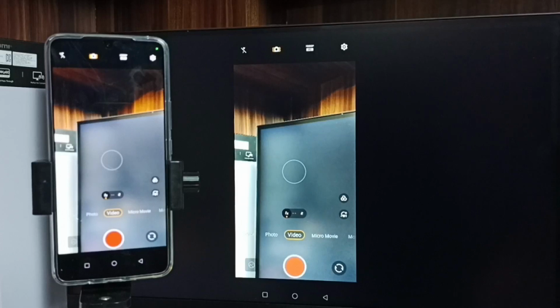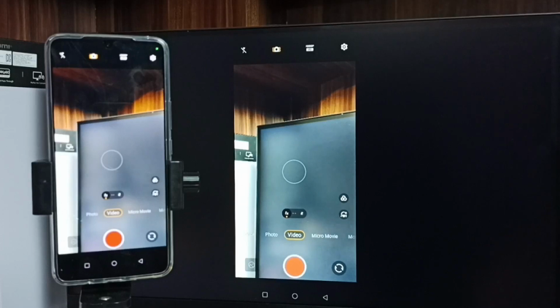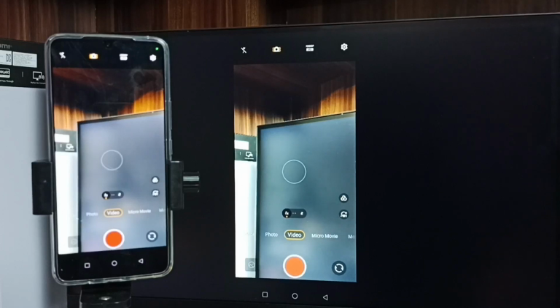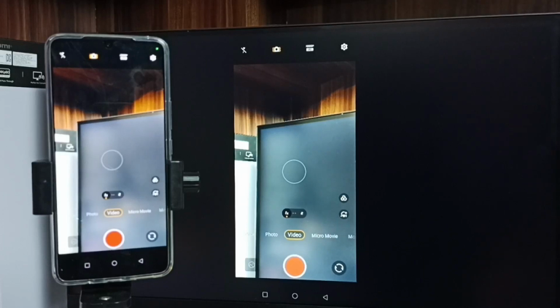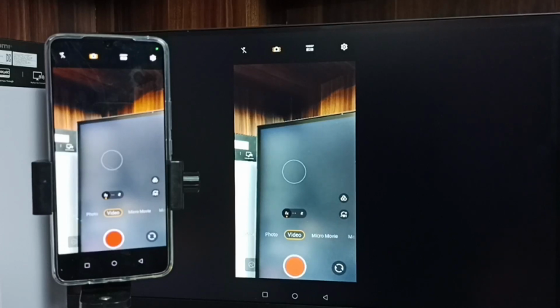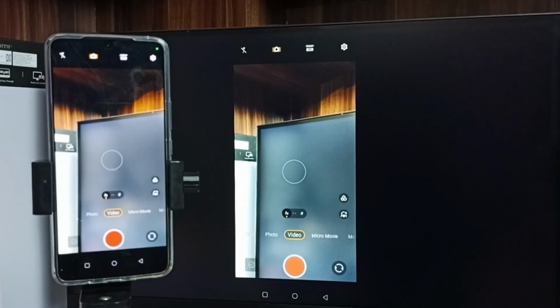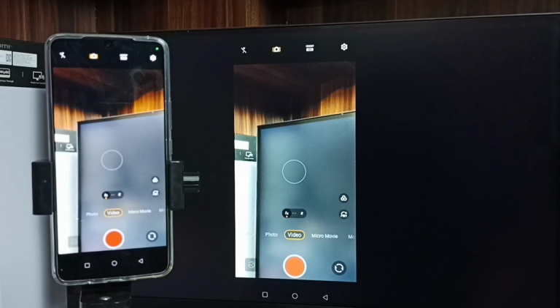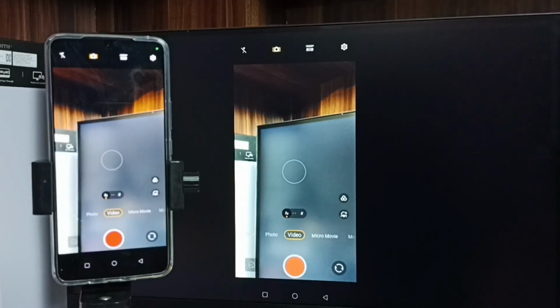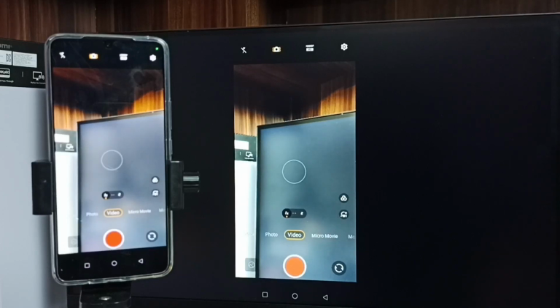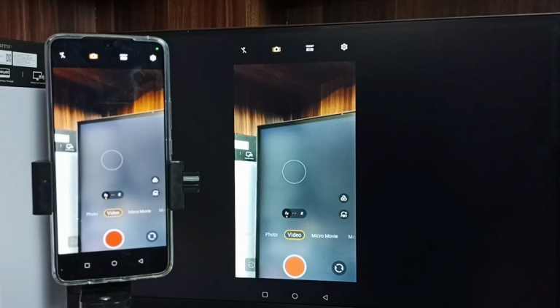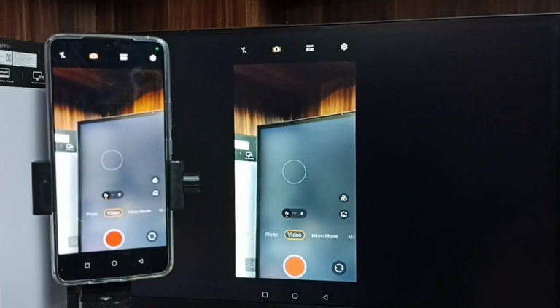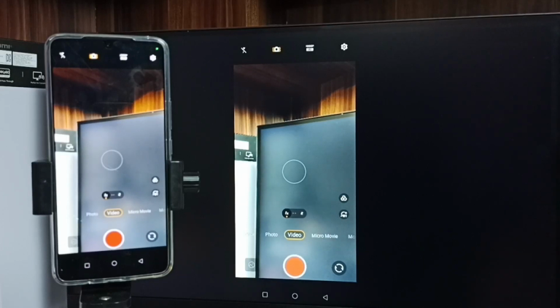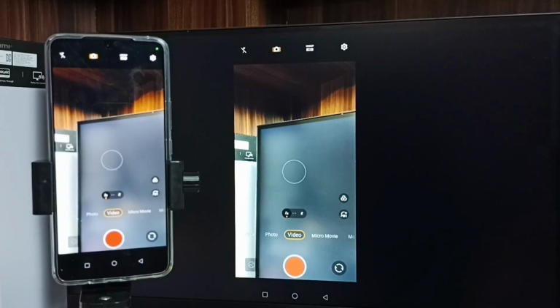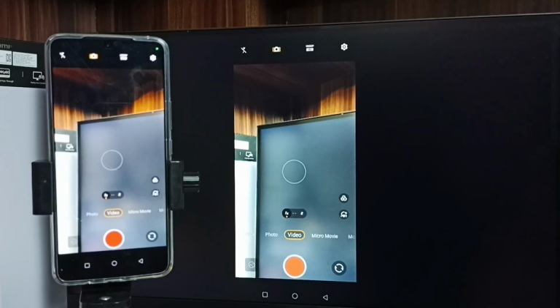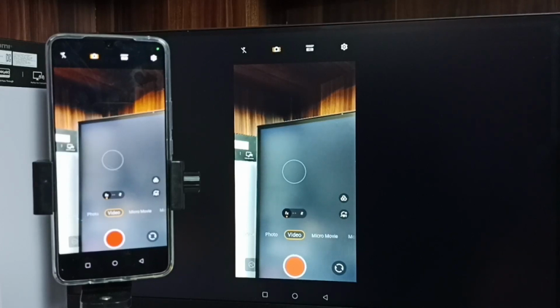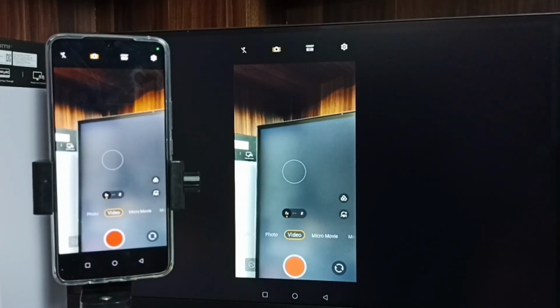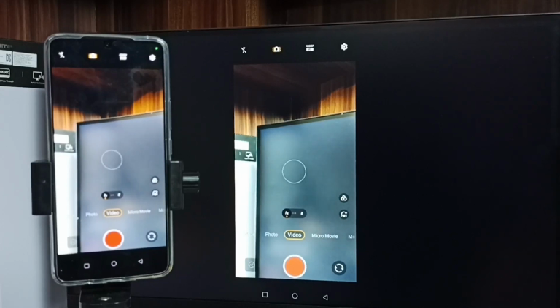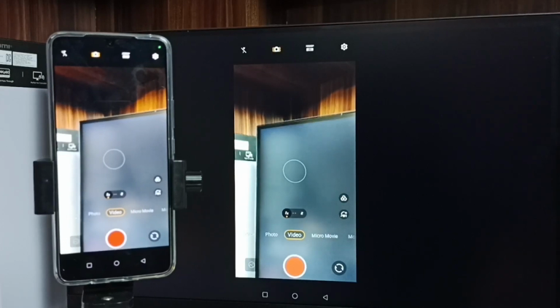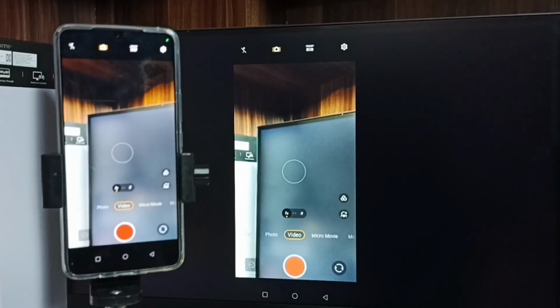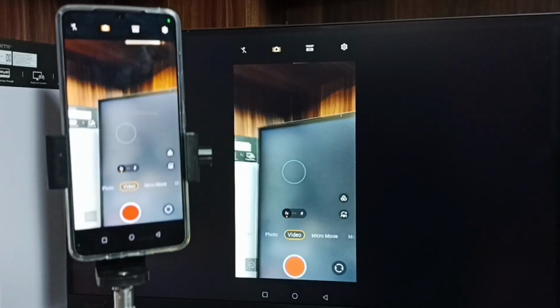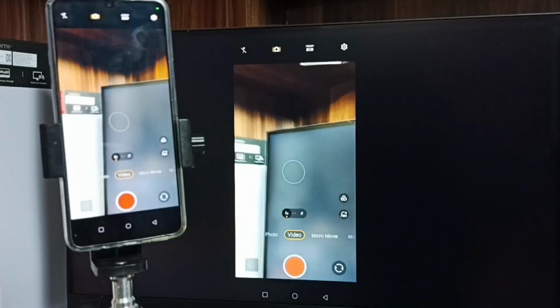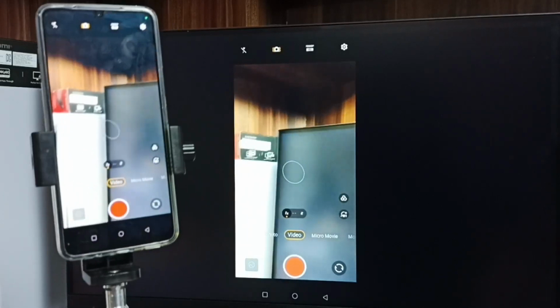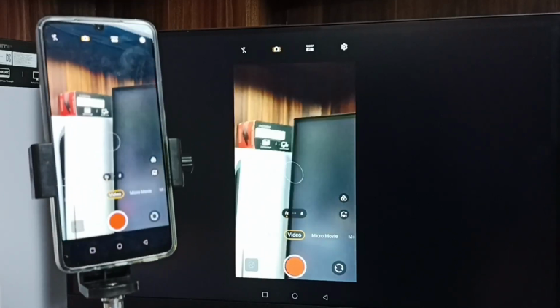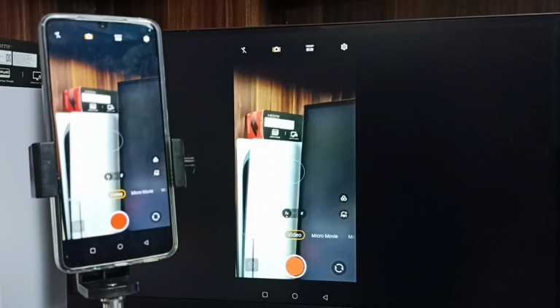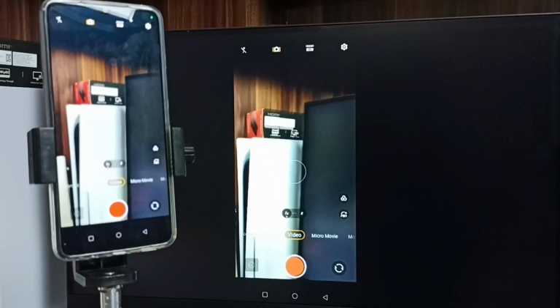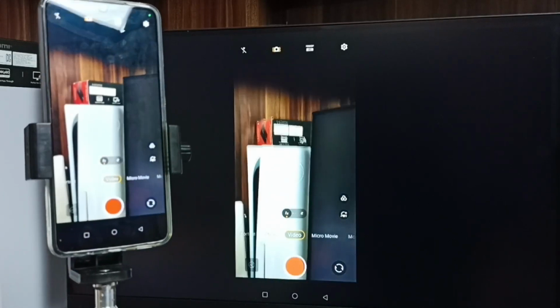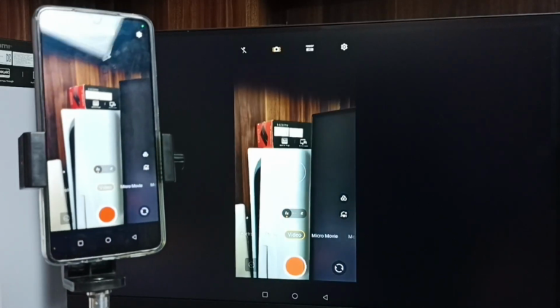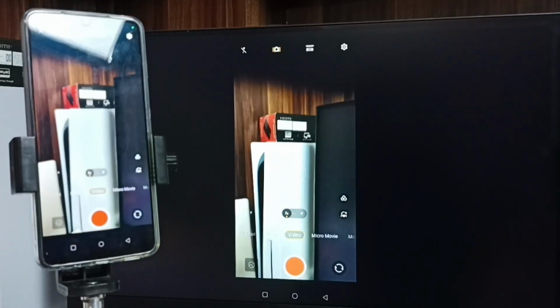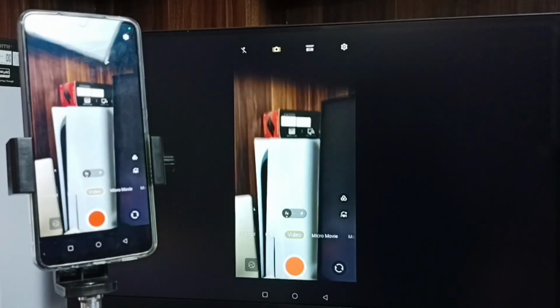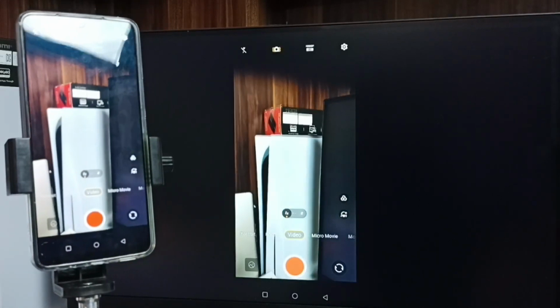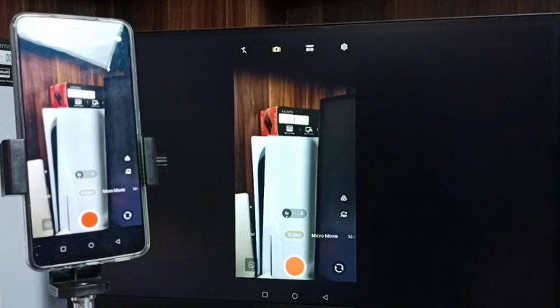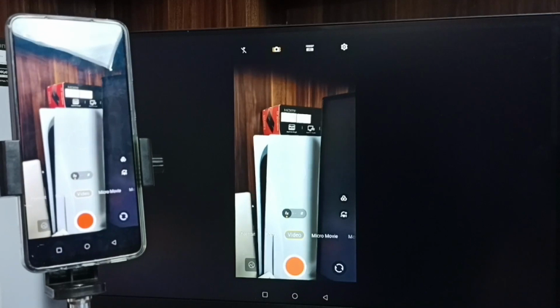Hi friends, in this video I will be showing two methods to connect mobile phone camera to Google TV.